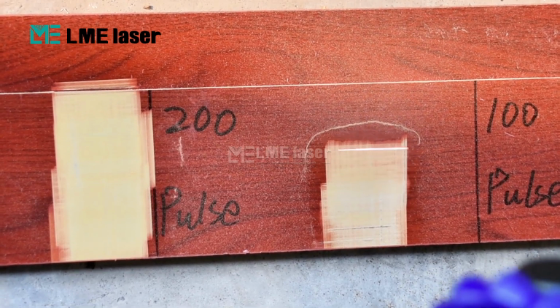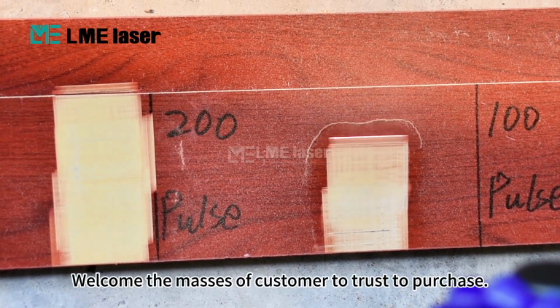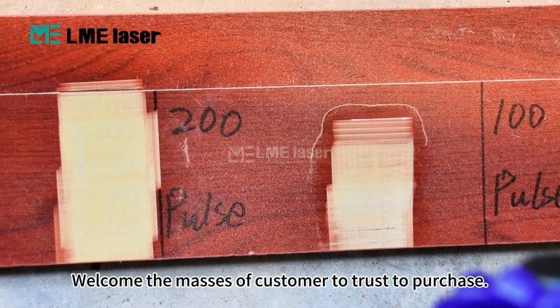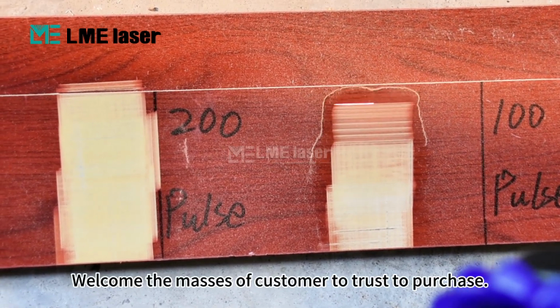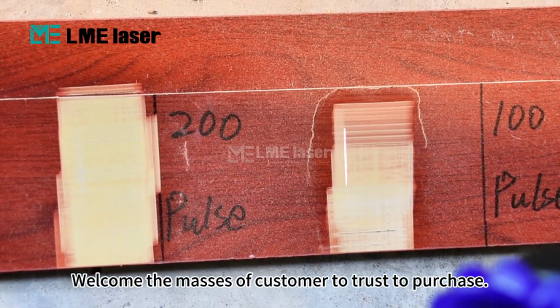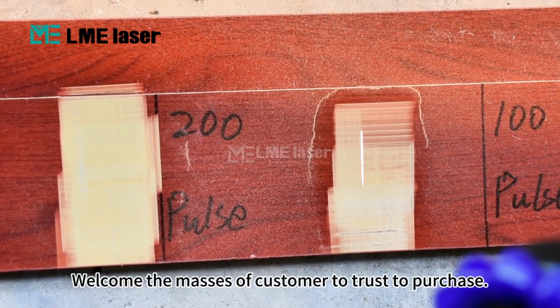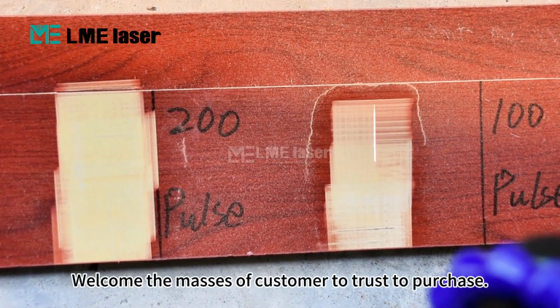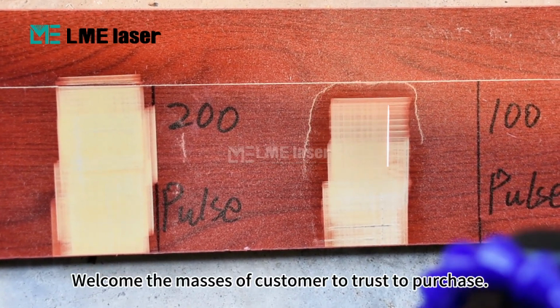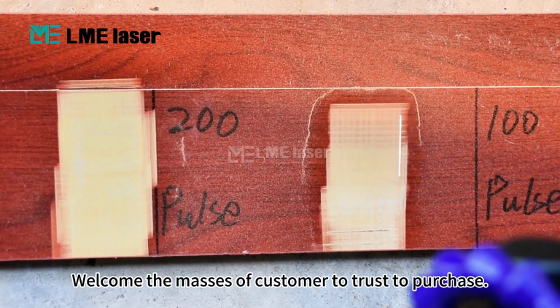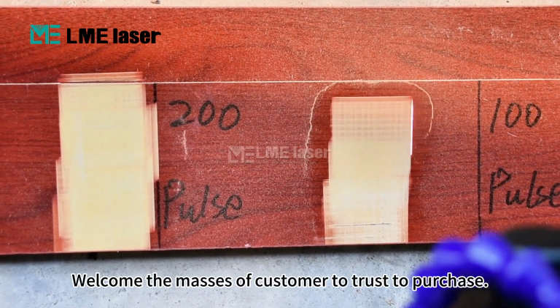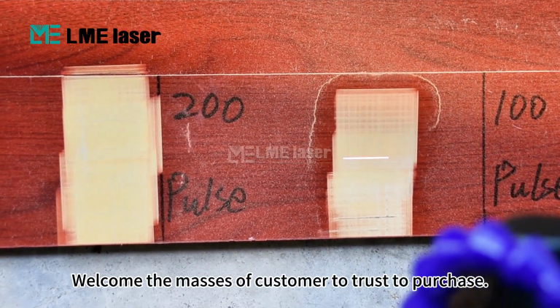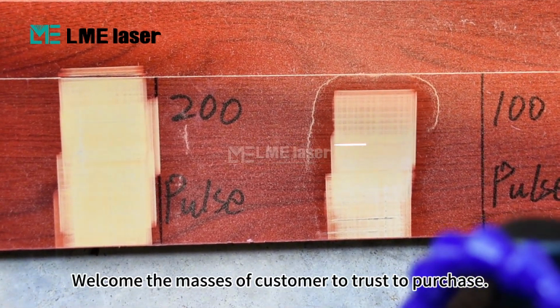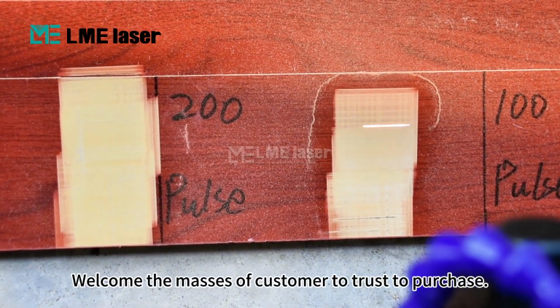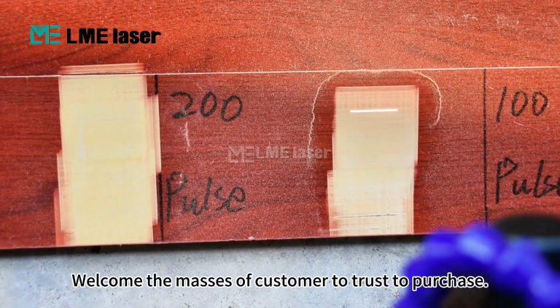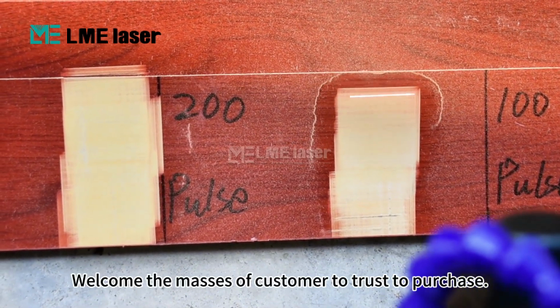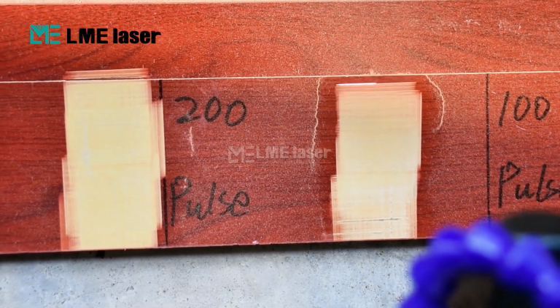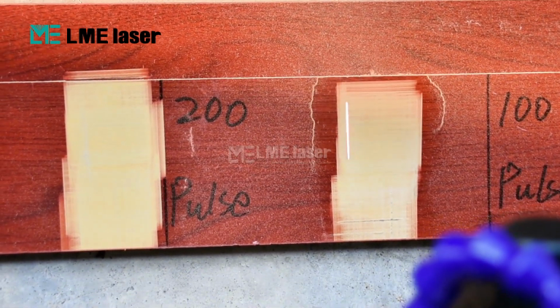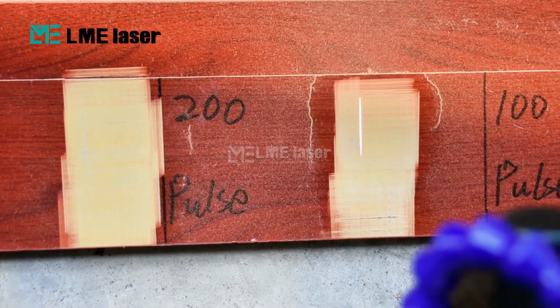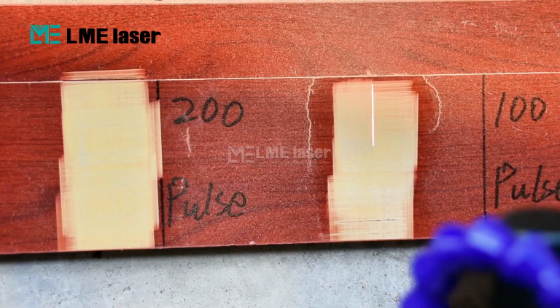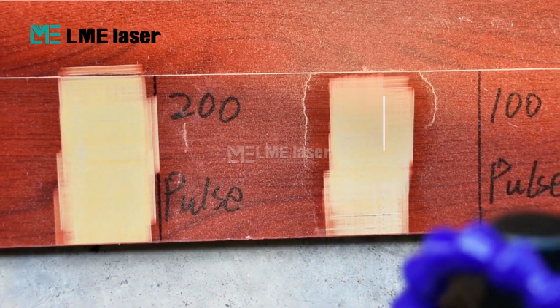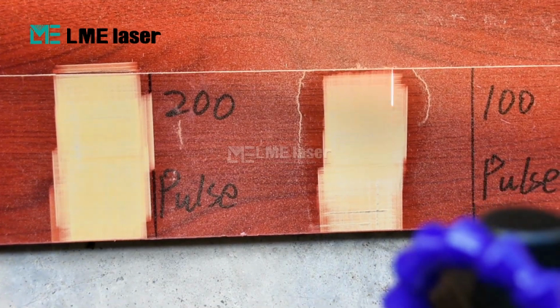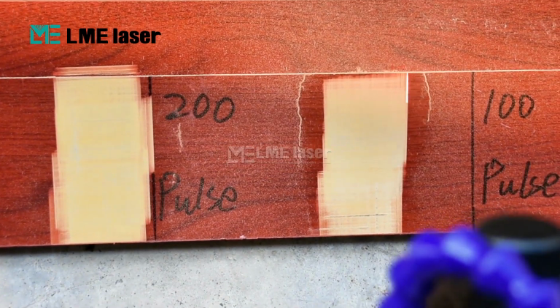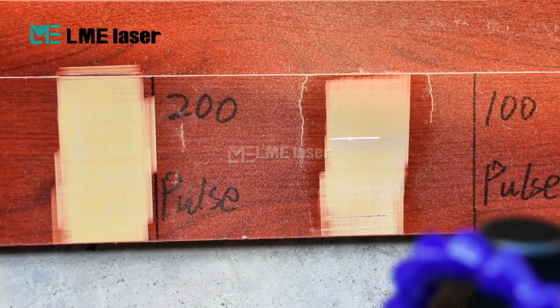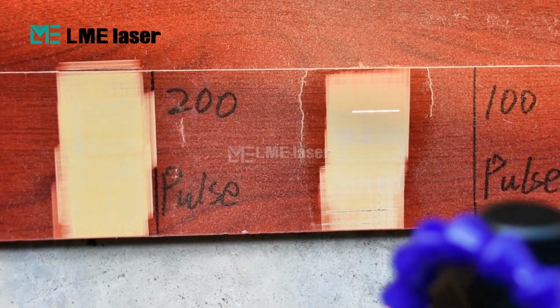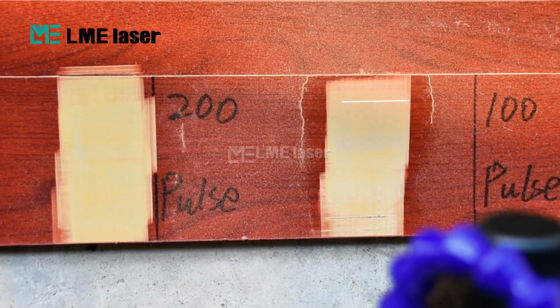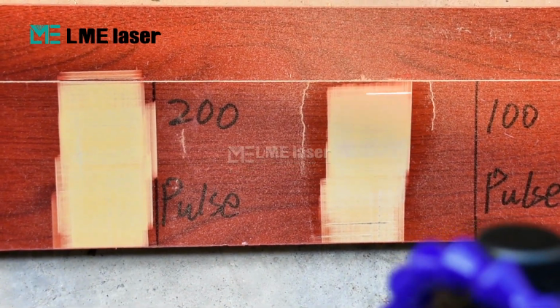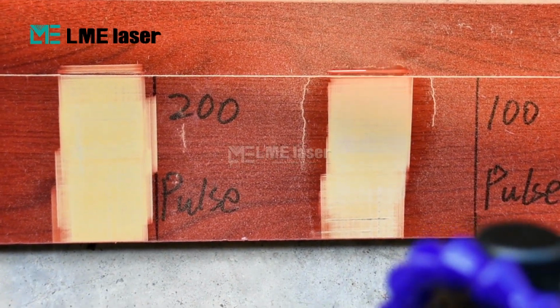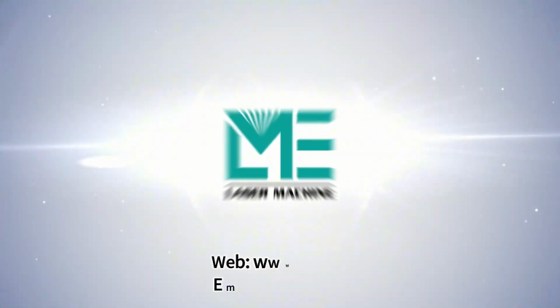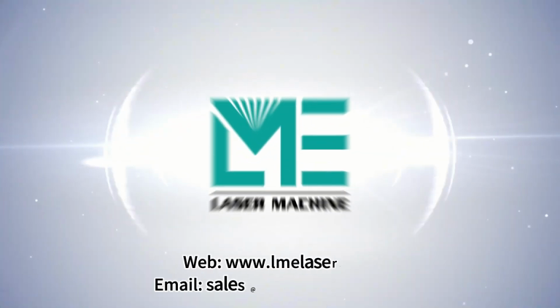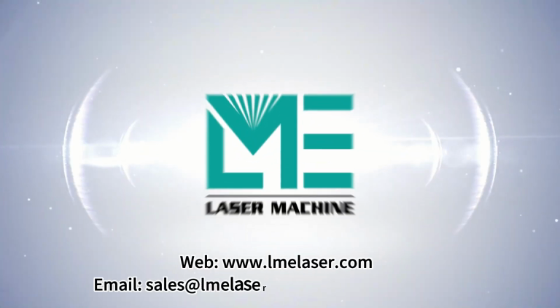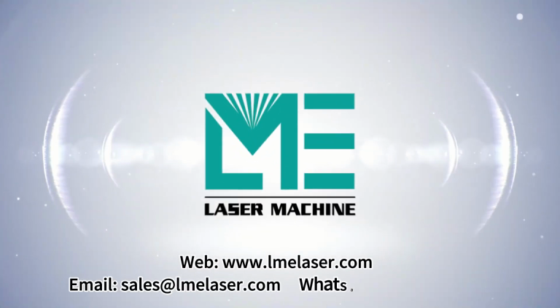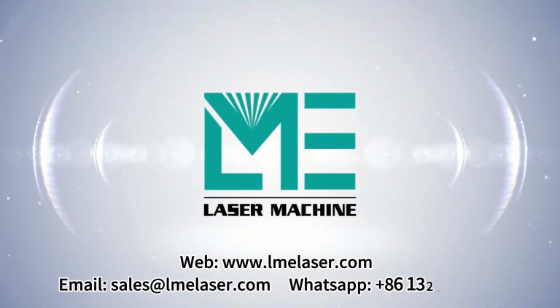Welcome customers to trust and purchase. Contact us from the information on screen.